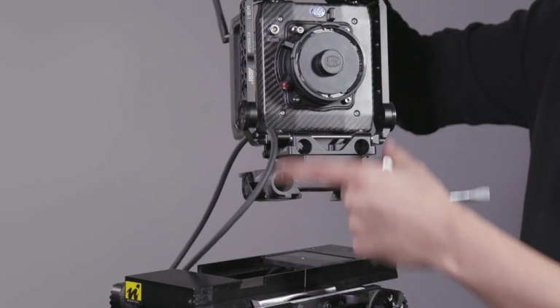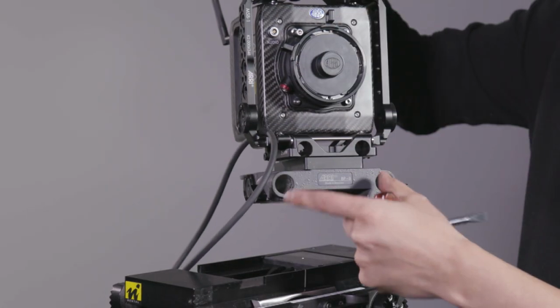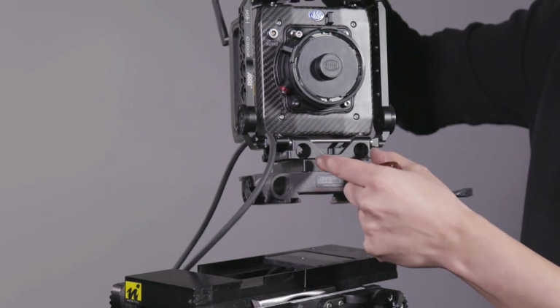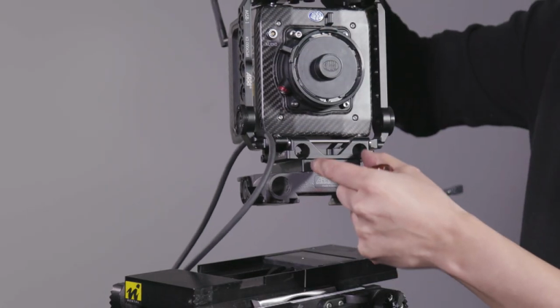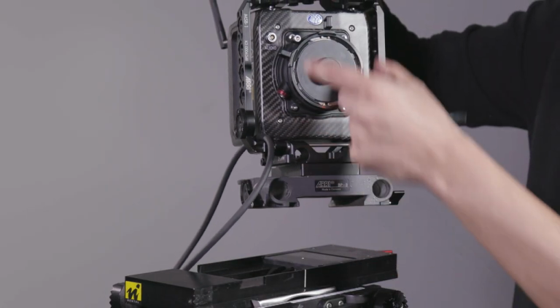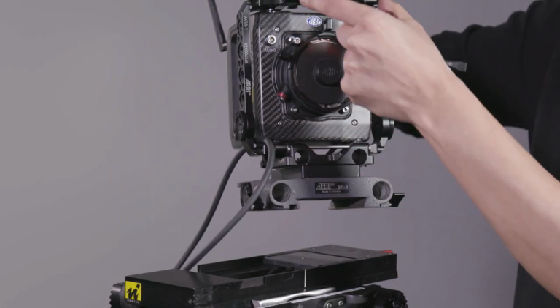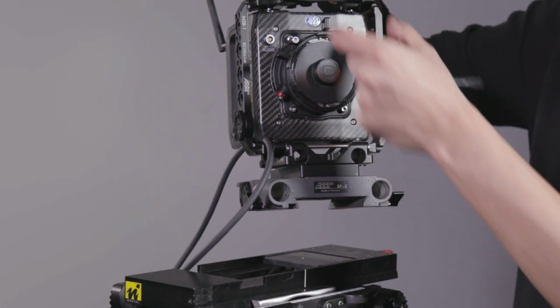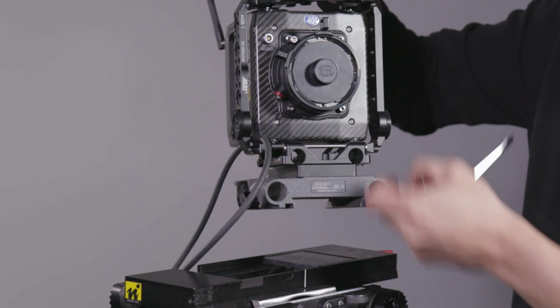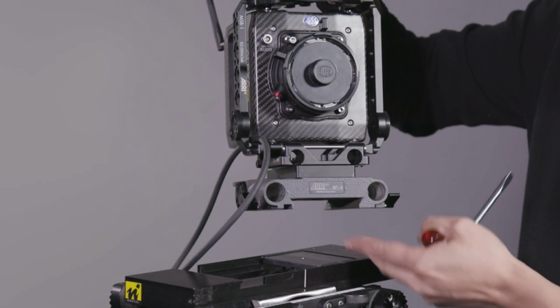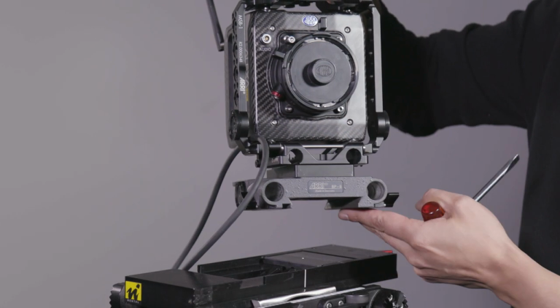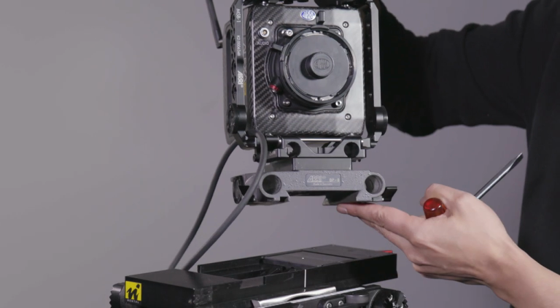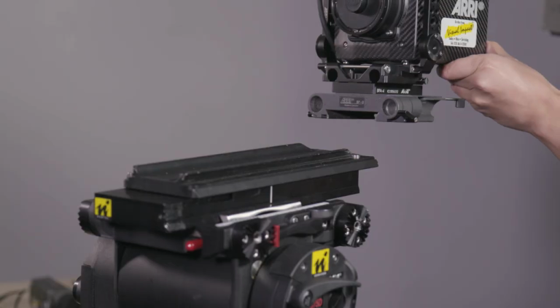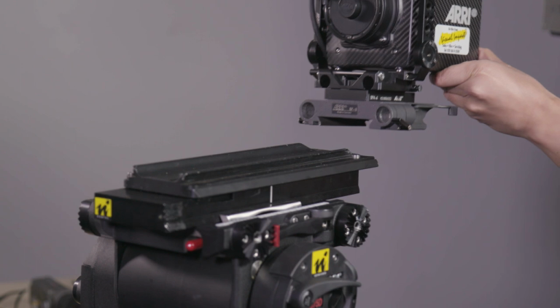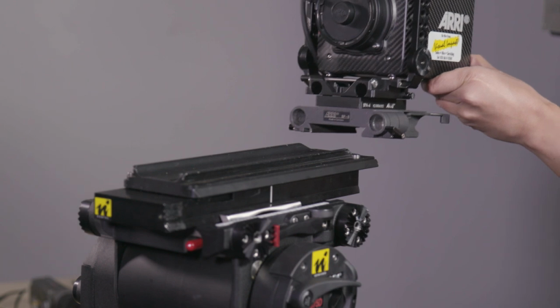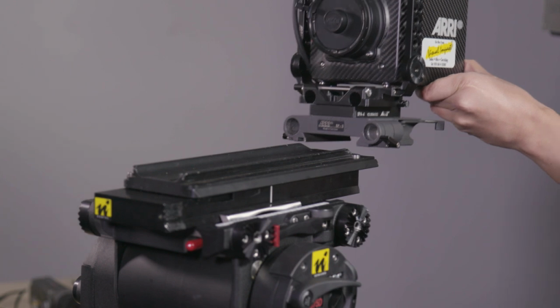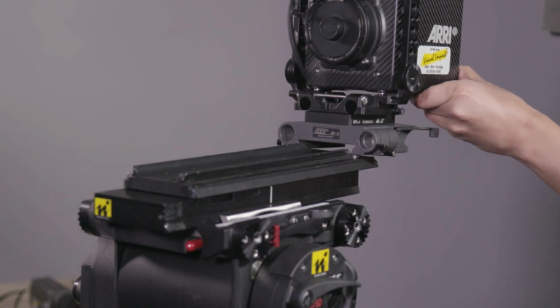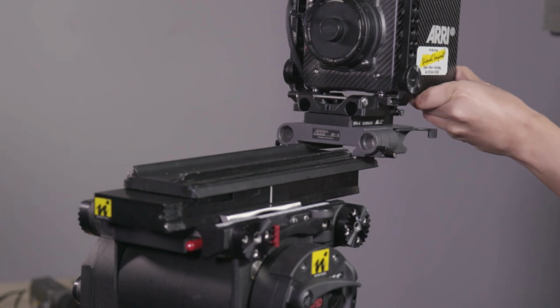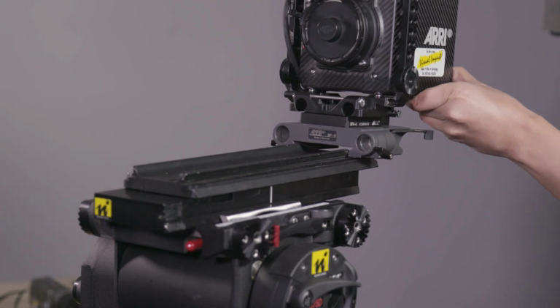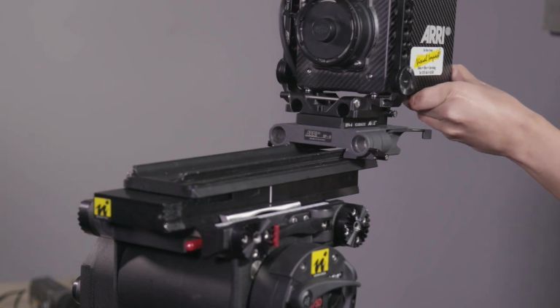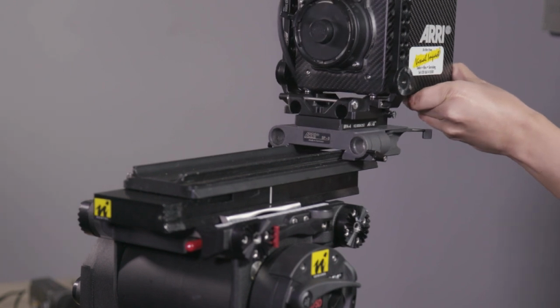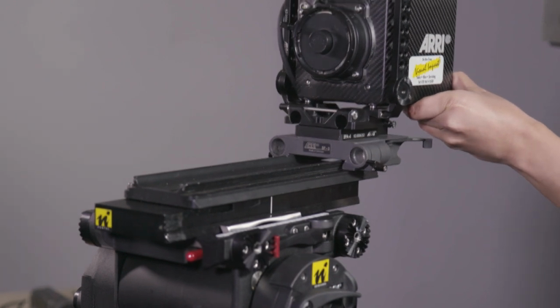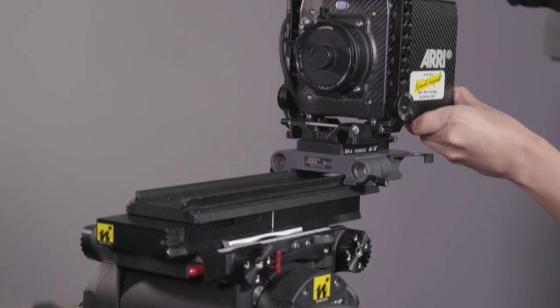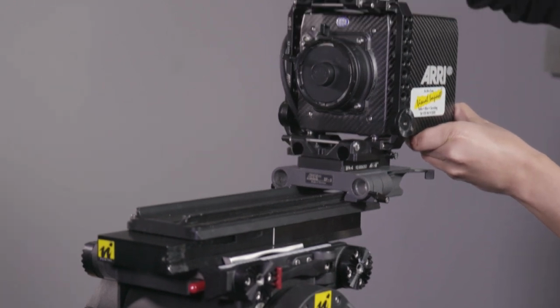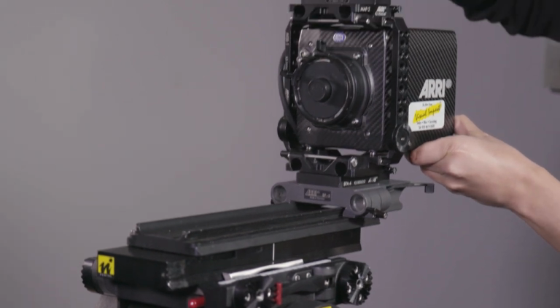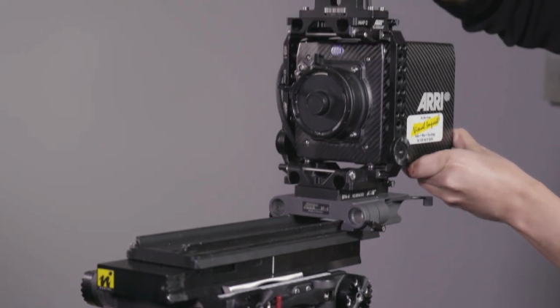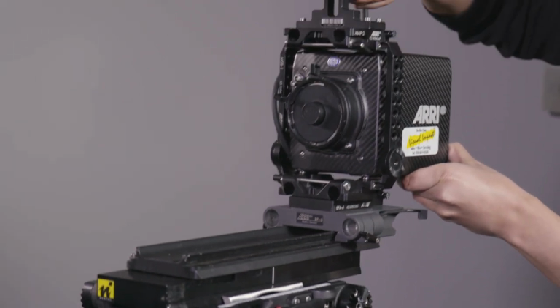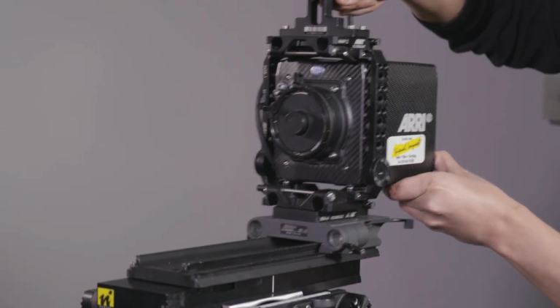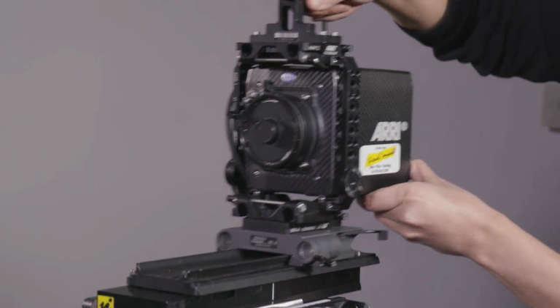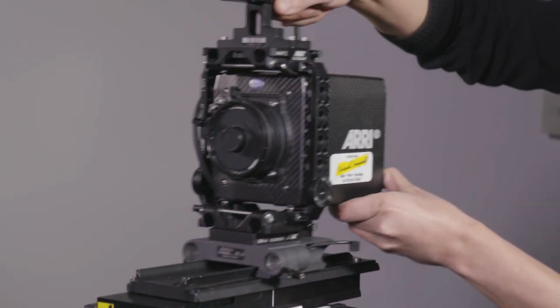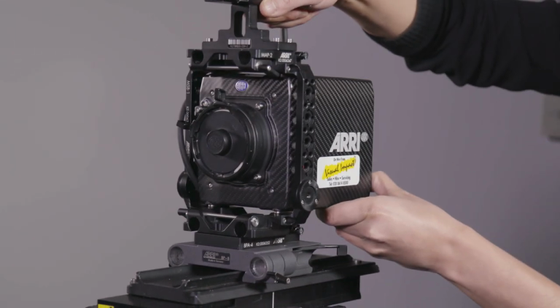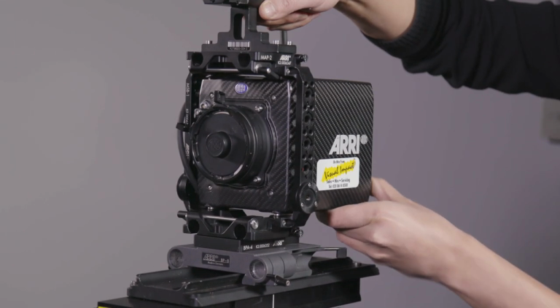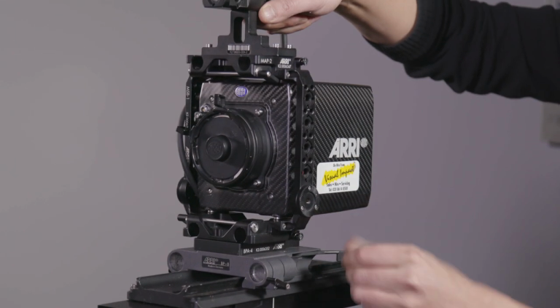Using the BPA8 bridge plate, we then proceed to slide the Alexa Mini onto the dovetail mounted on the tripod.